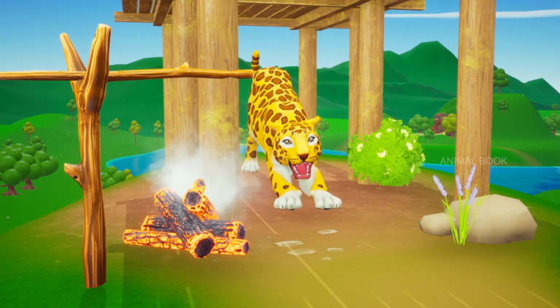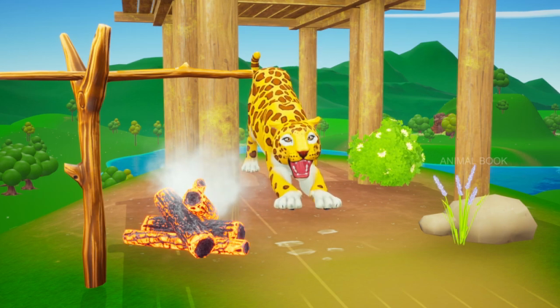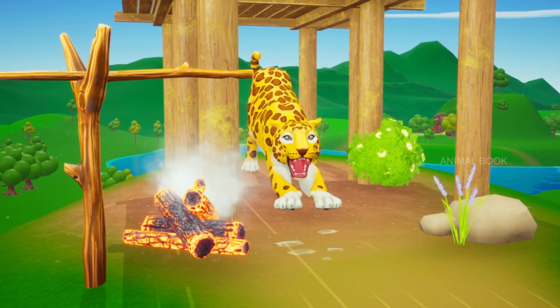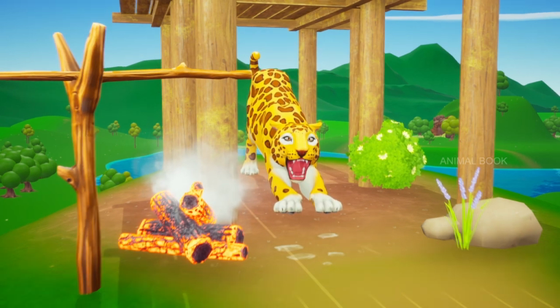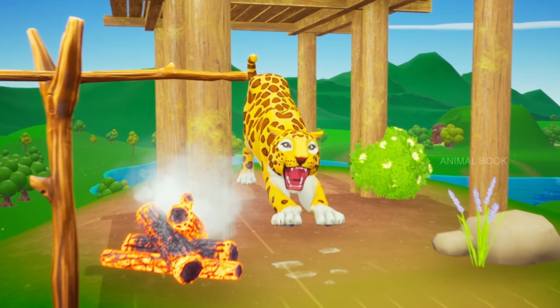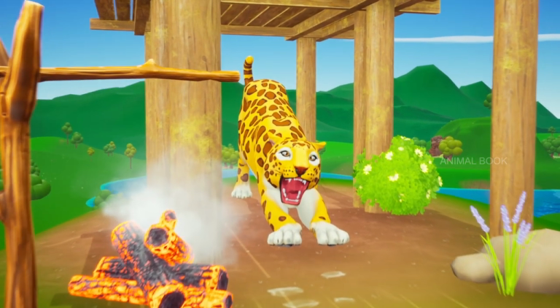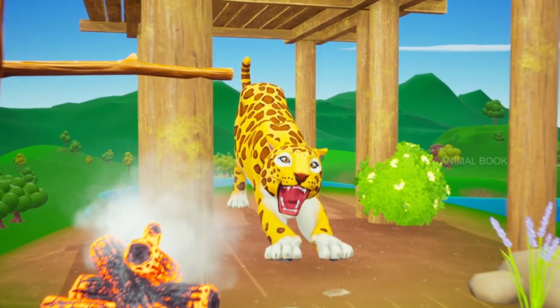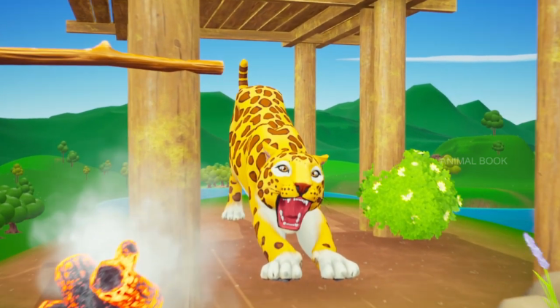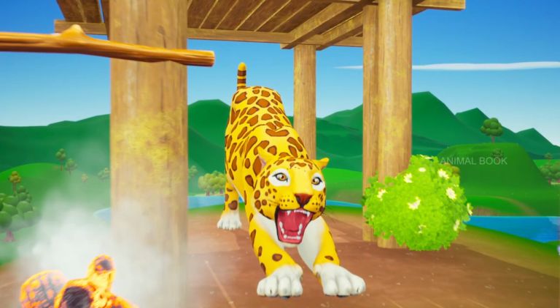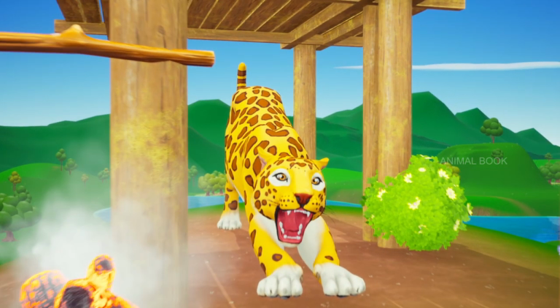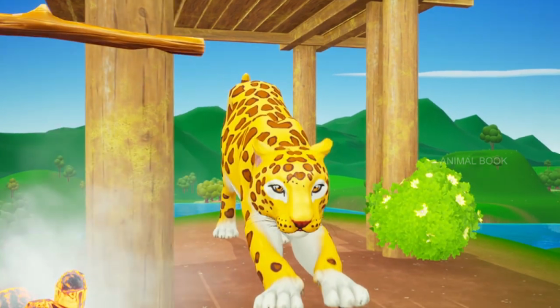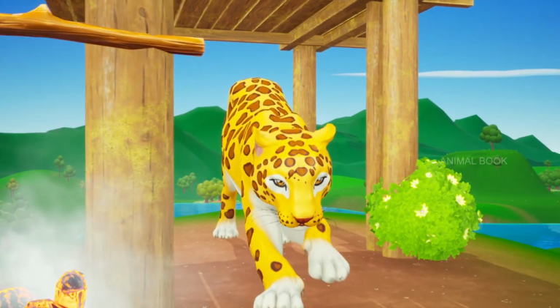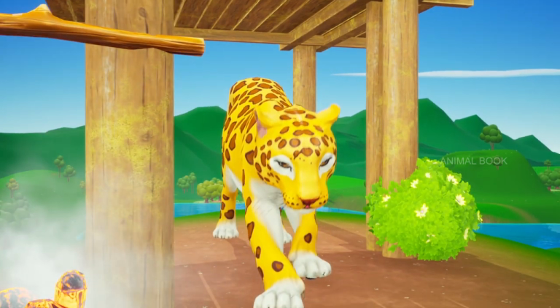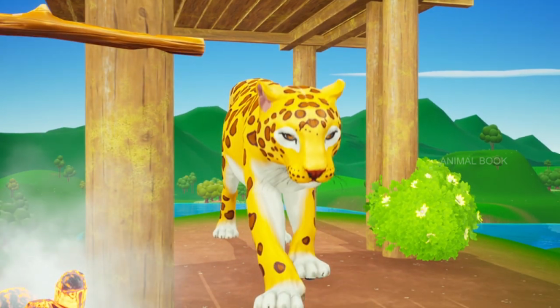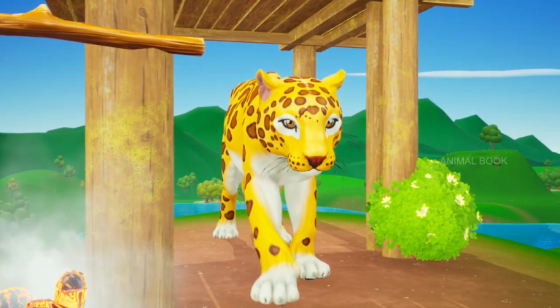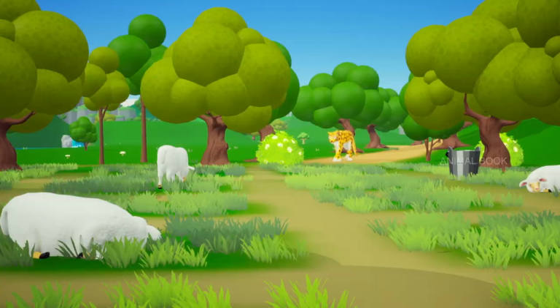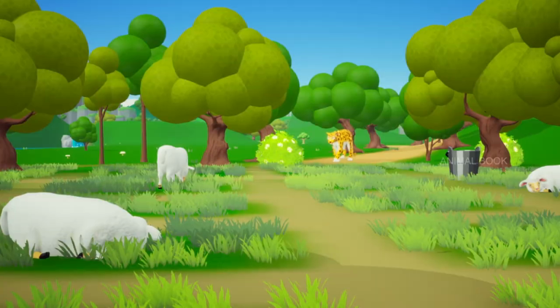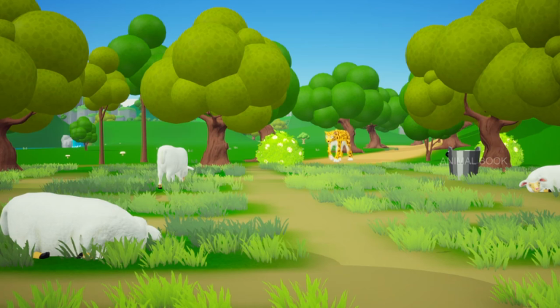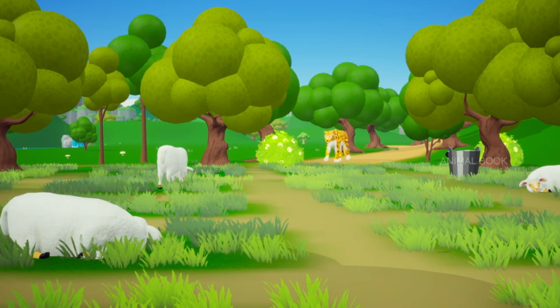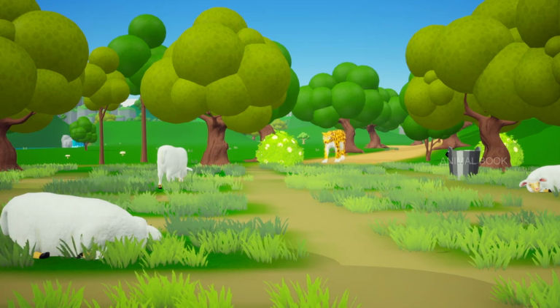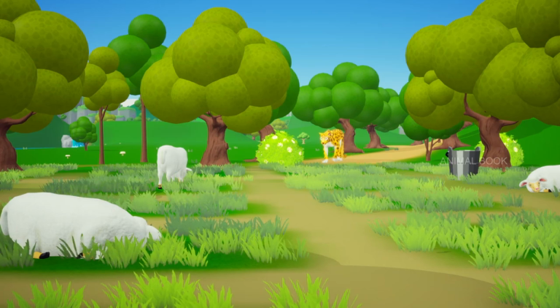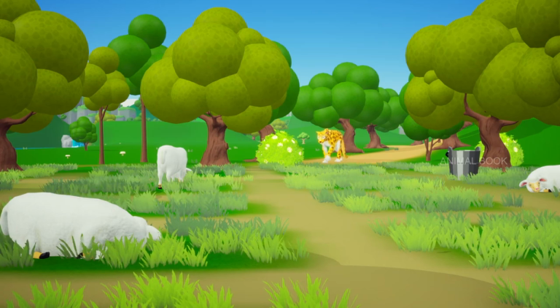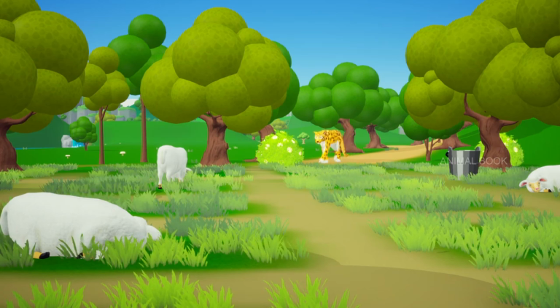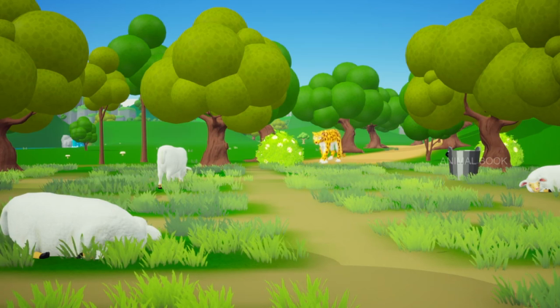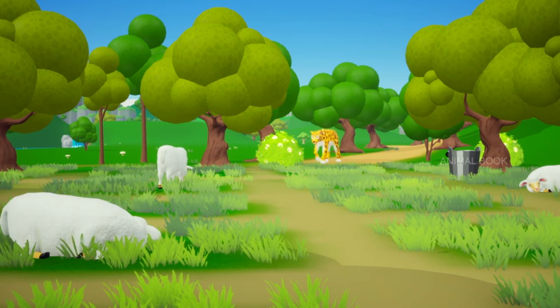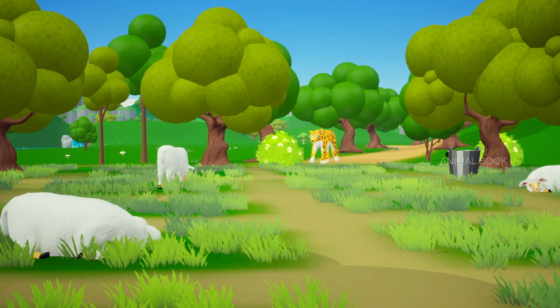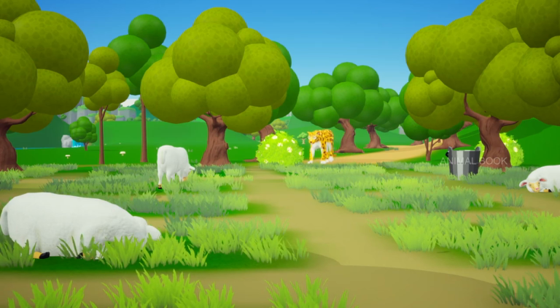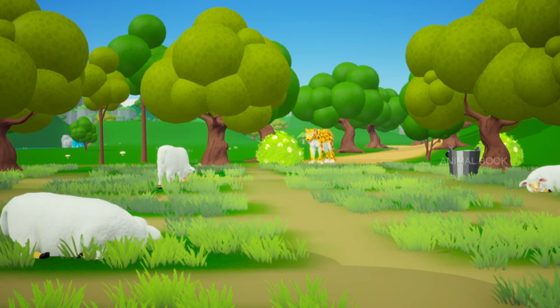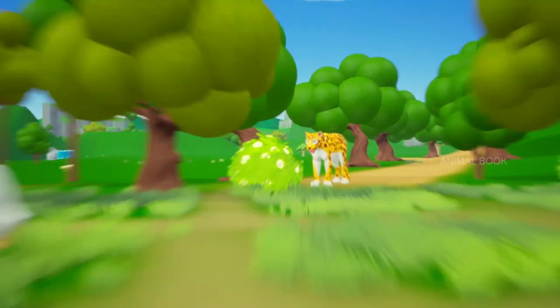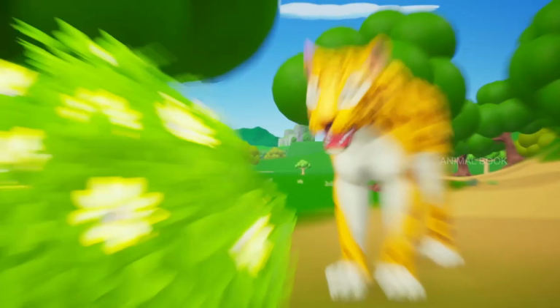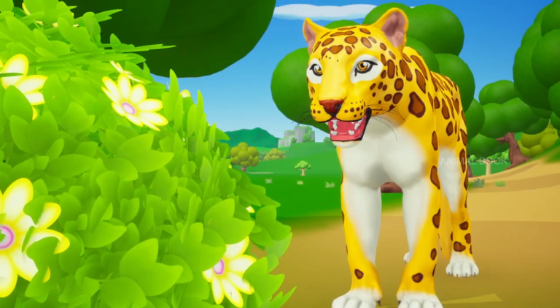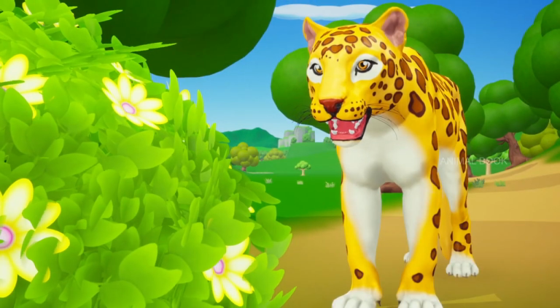Which animal is this? Cheetah. They are carnivores too, and the fastest mammal on land.